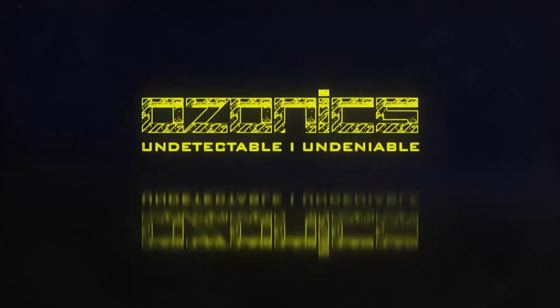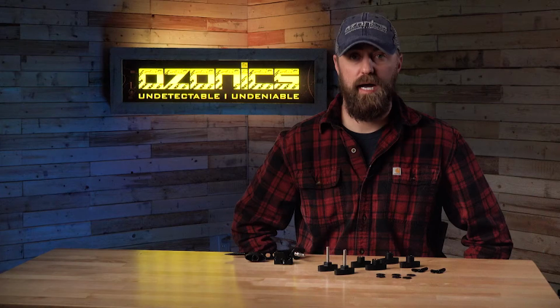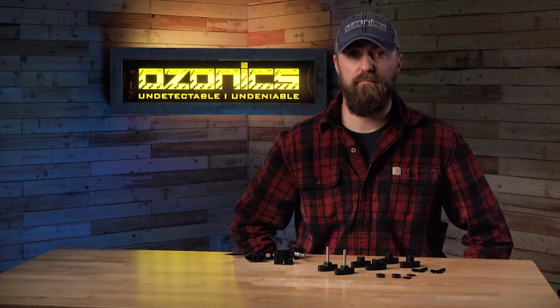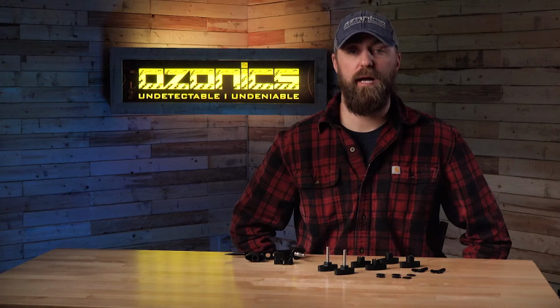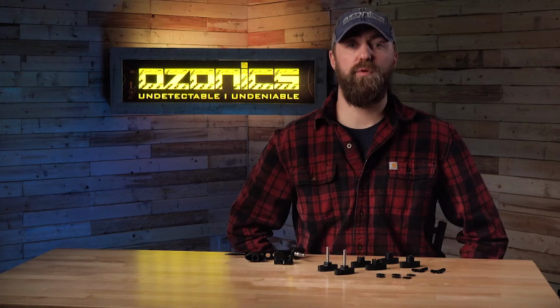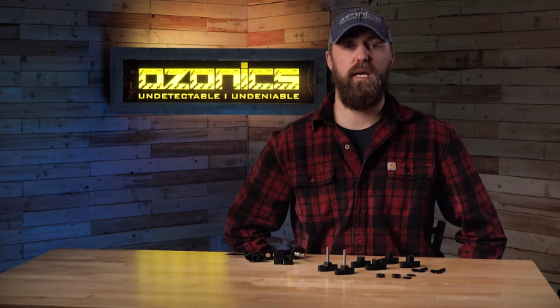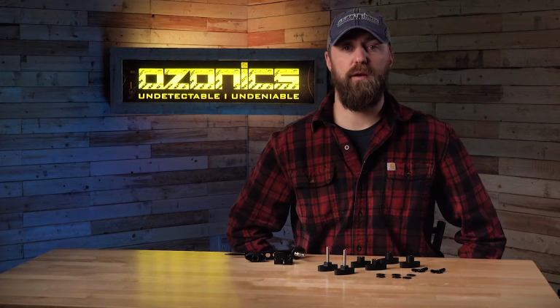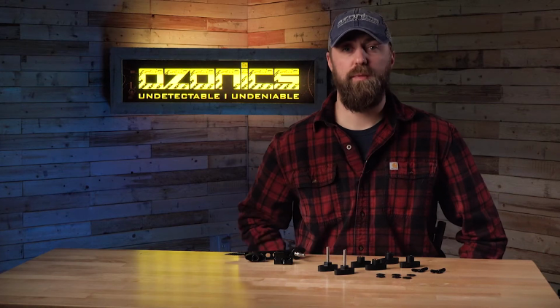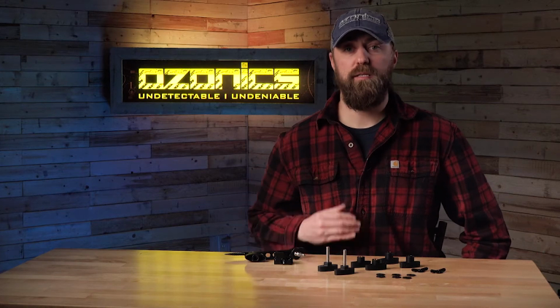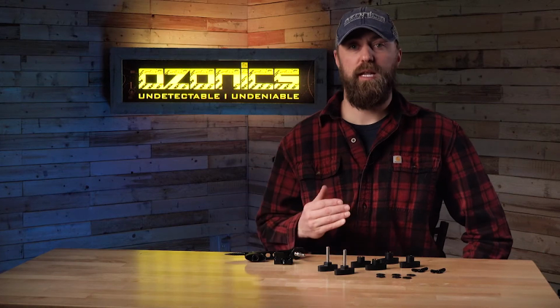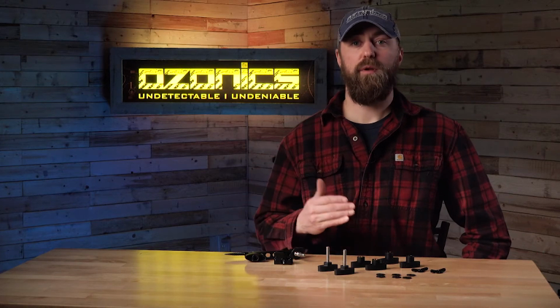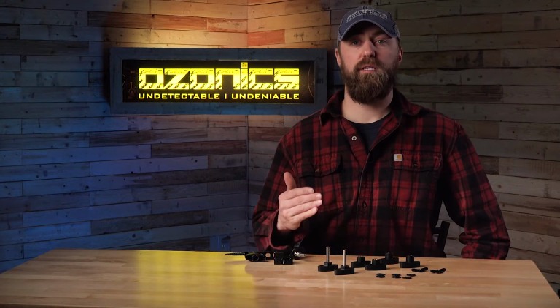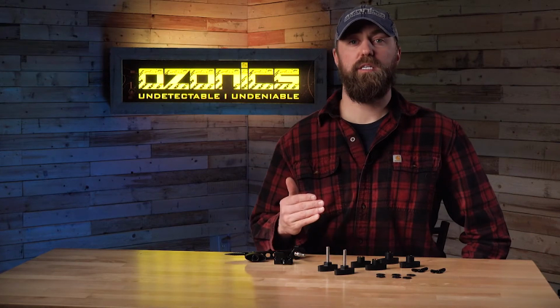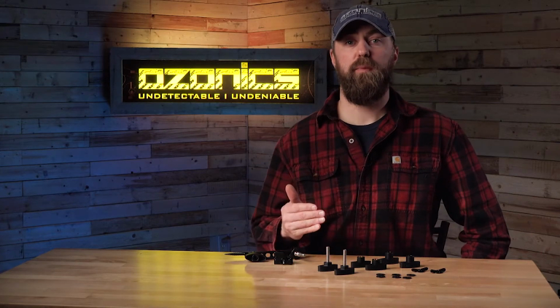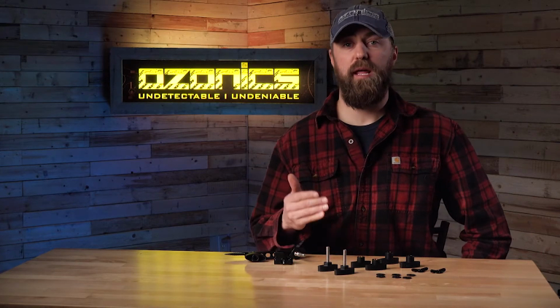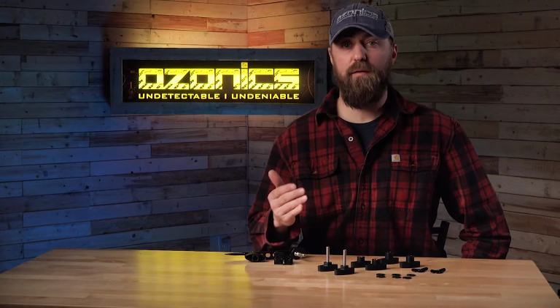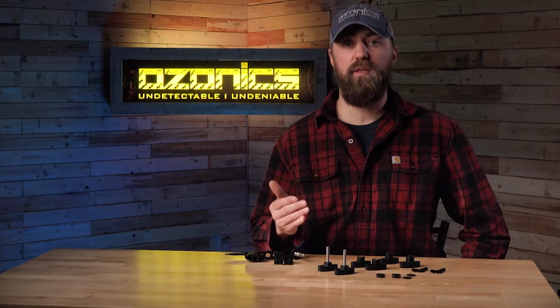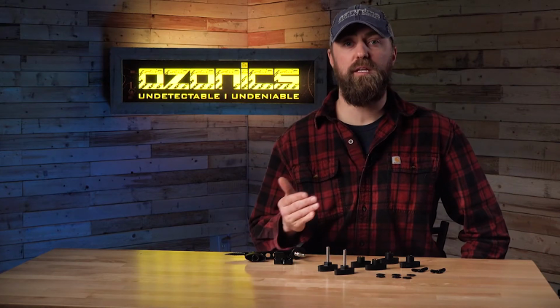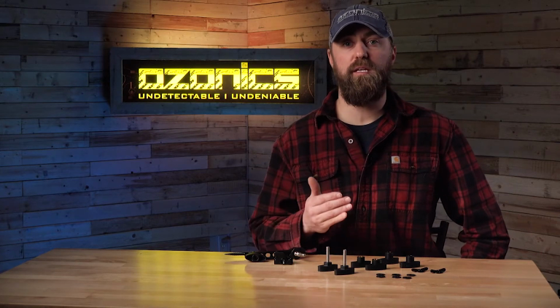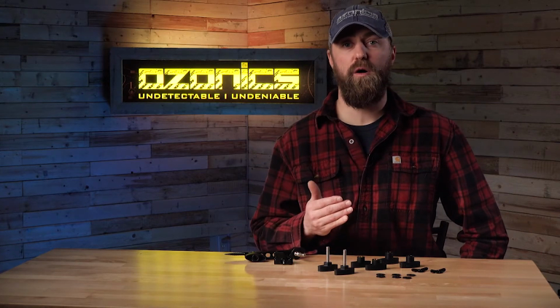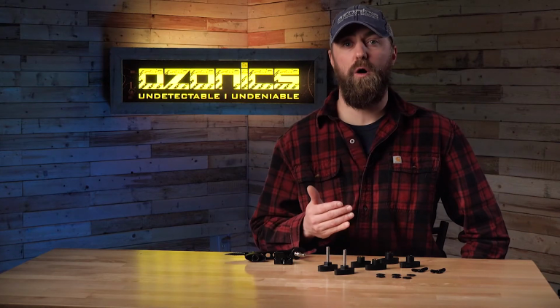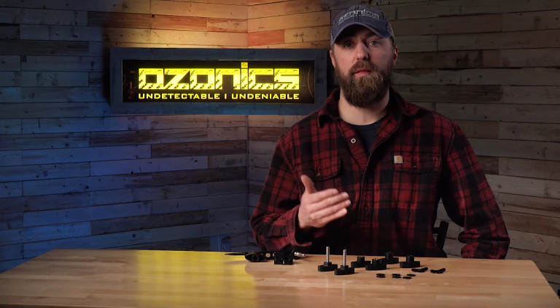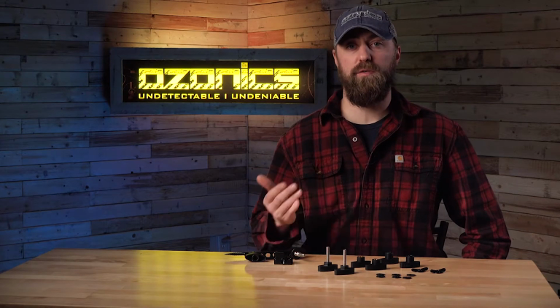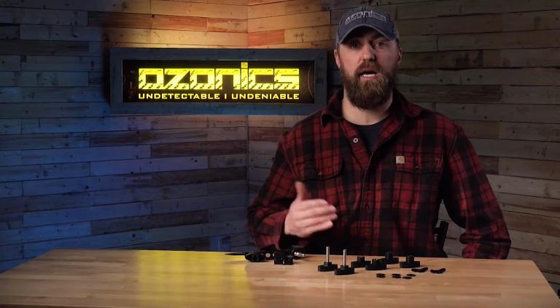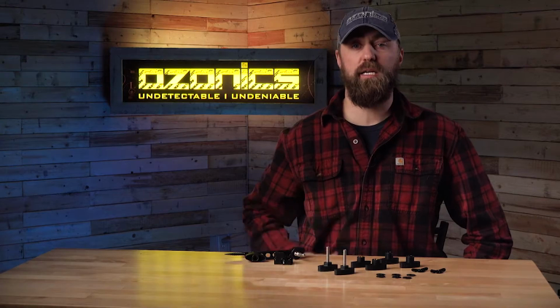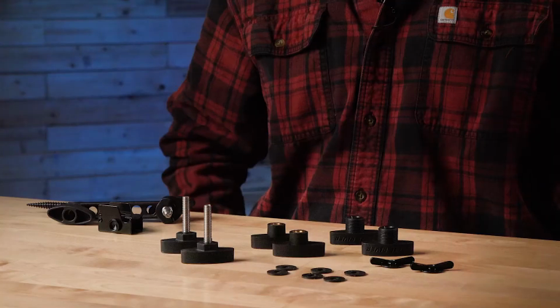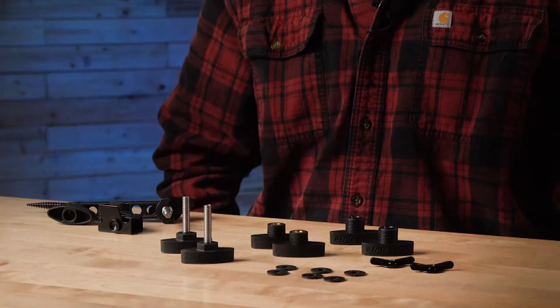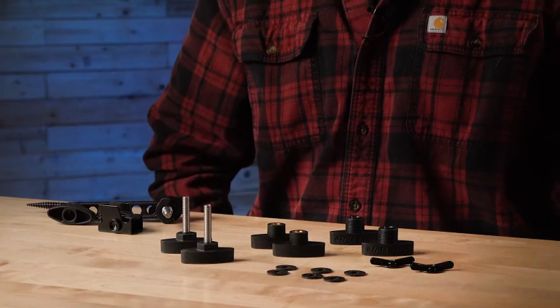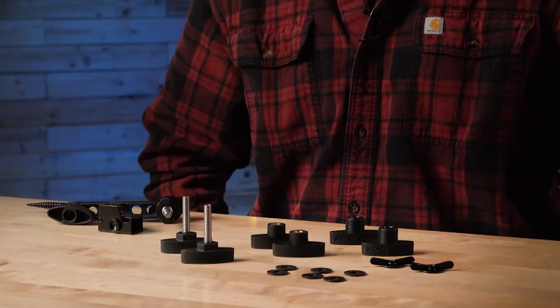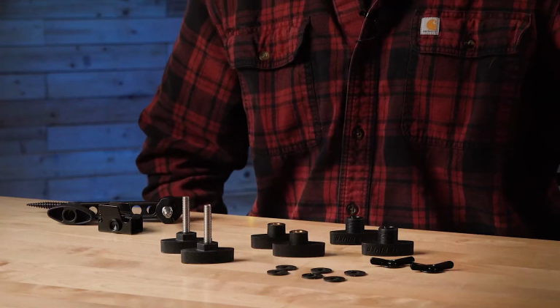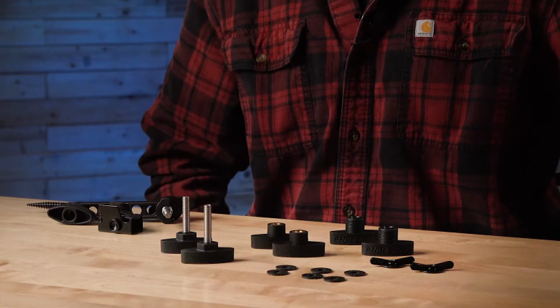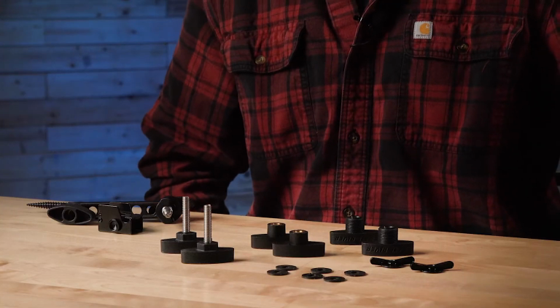Hi, I'm Cole Tanner. Today I want to talk to you about everything you need to know about the Ozonics mounting system repair kit.